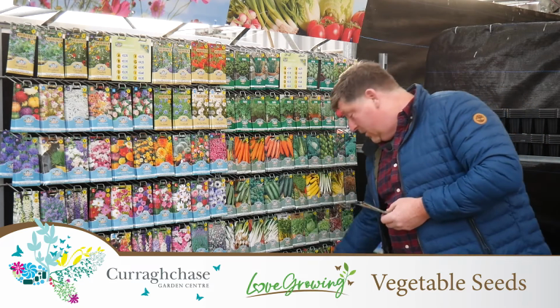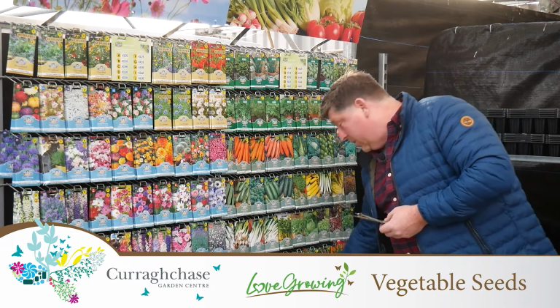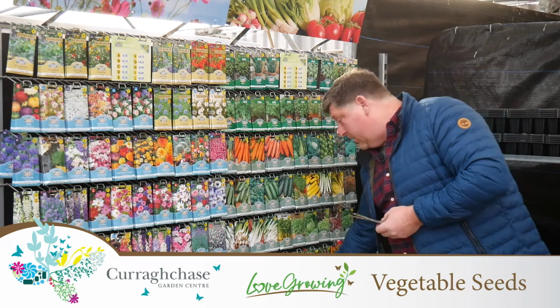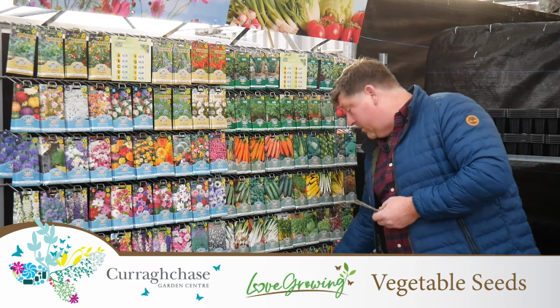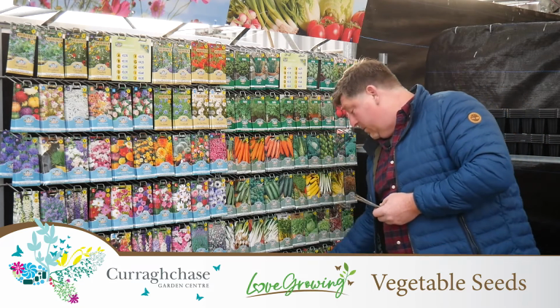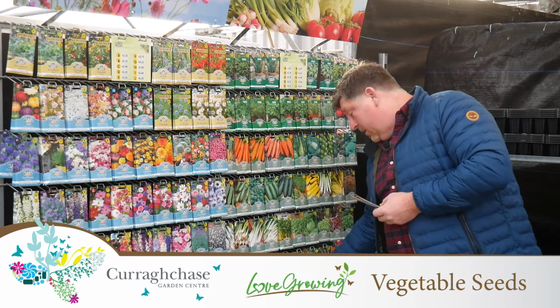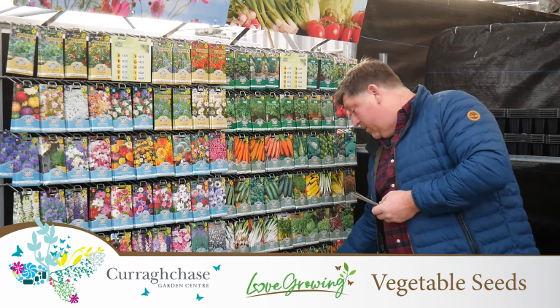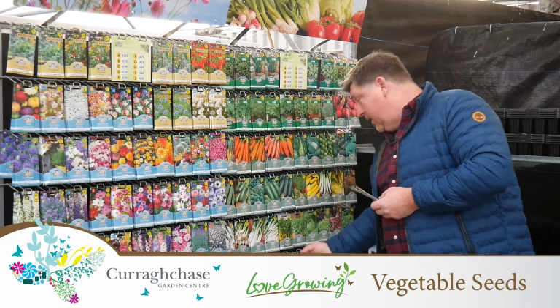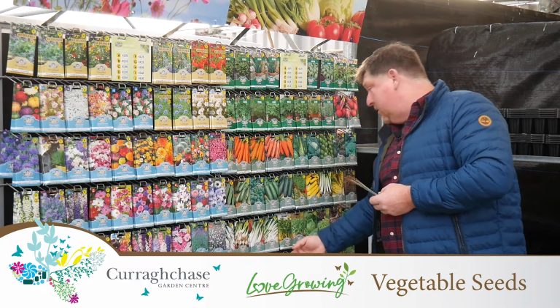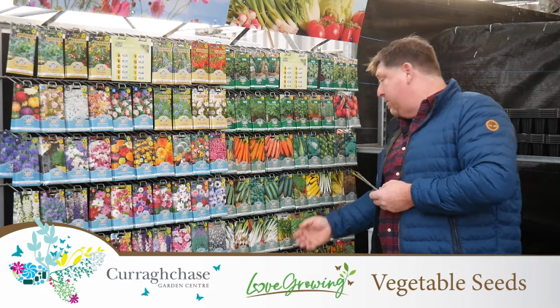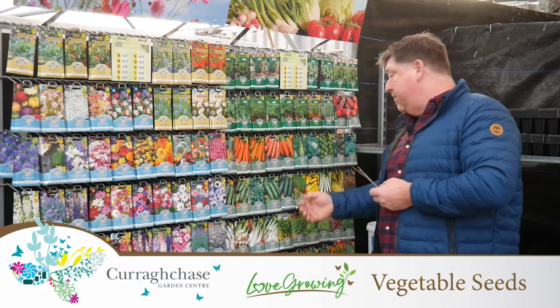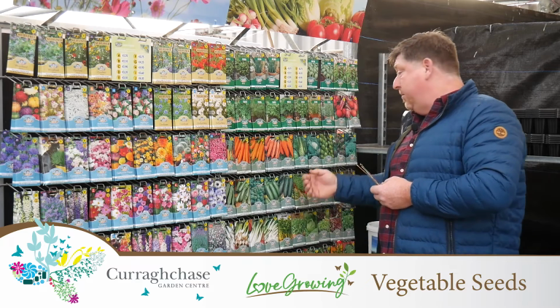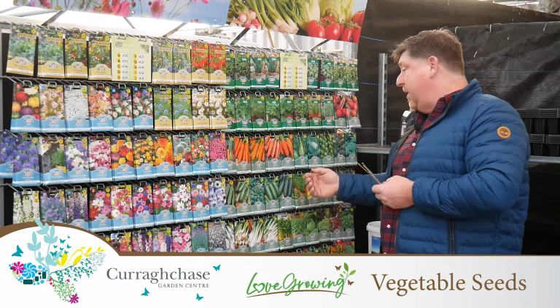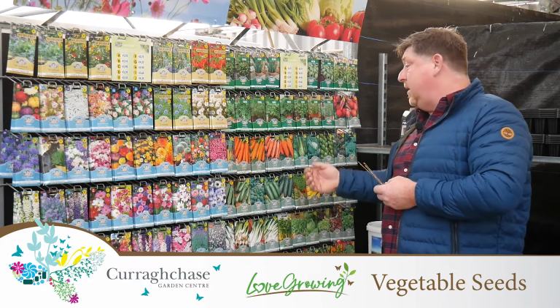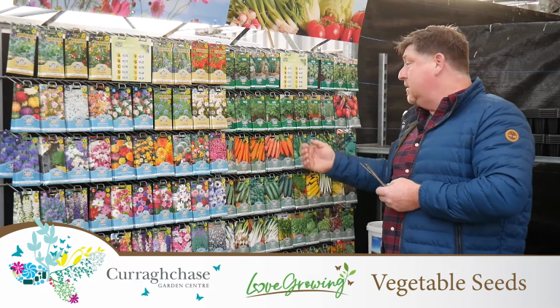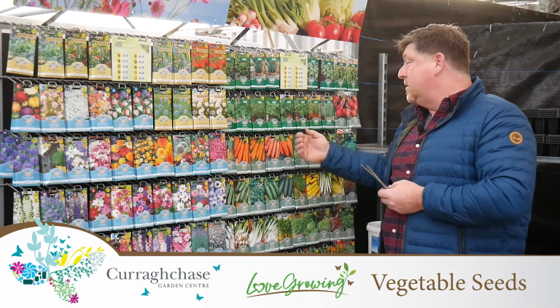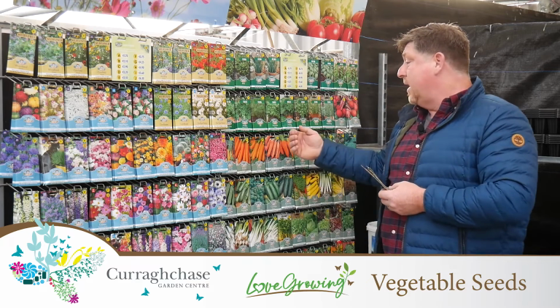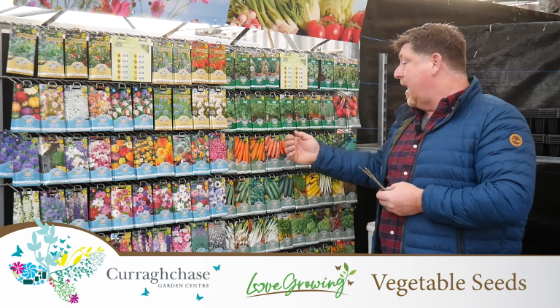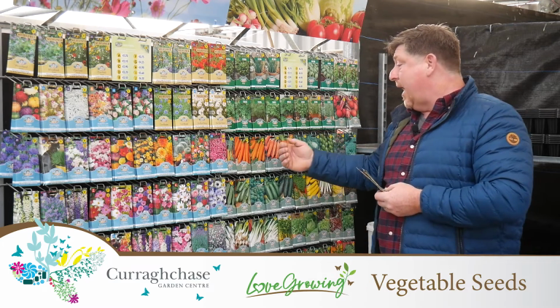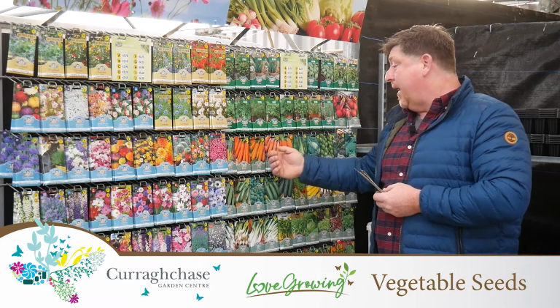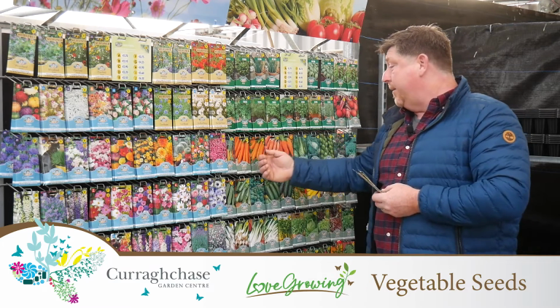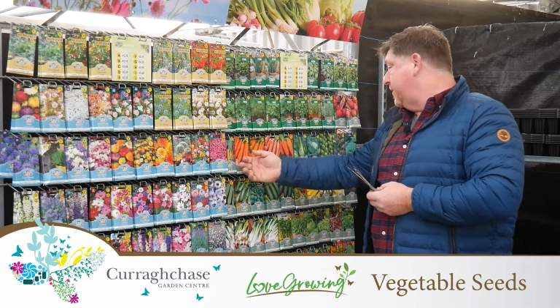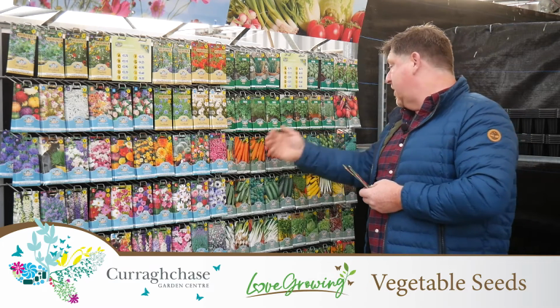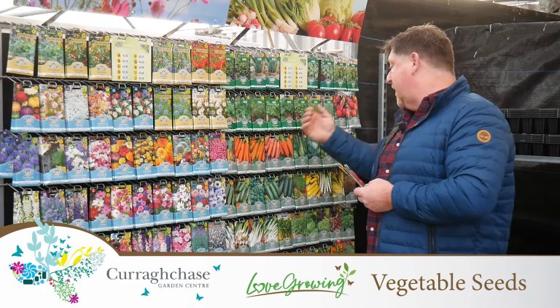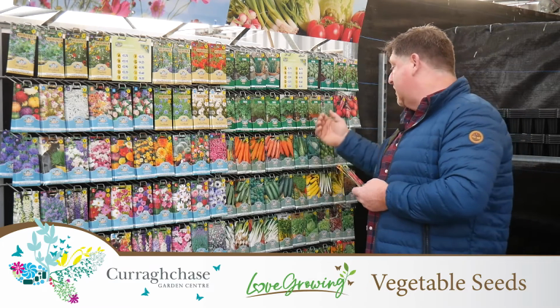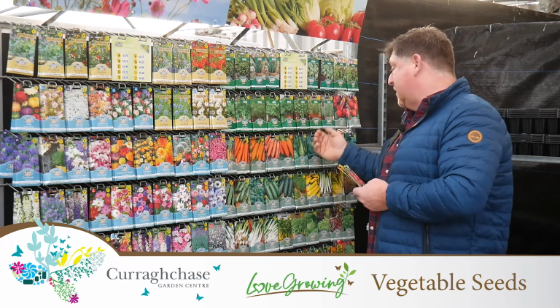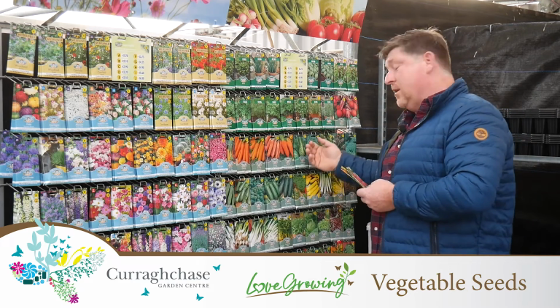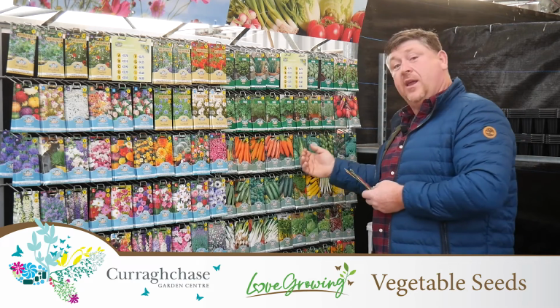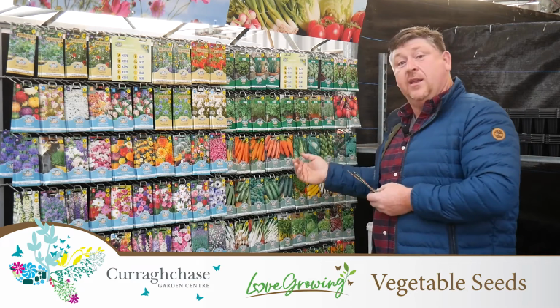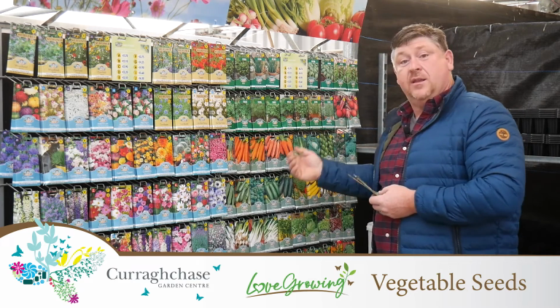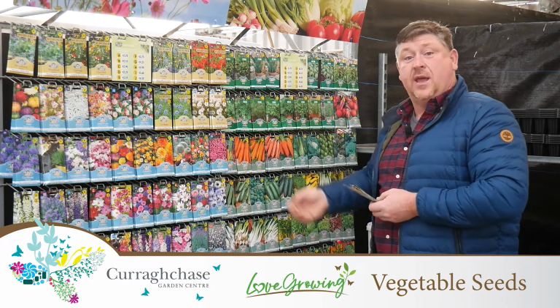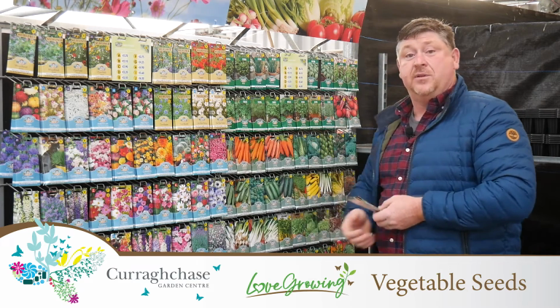Then once you get more experienced, go into your peas, beans, chards and cabbage.